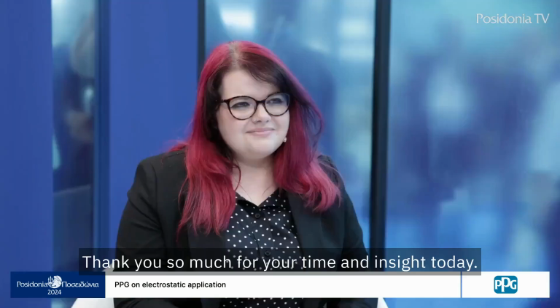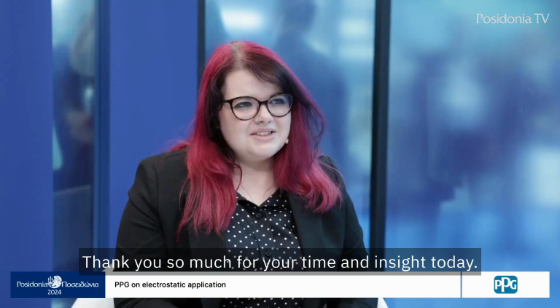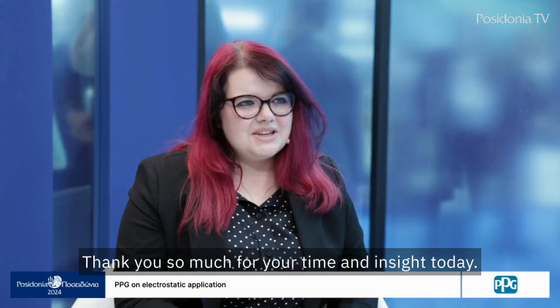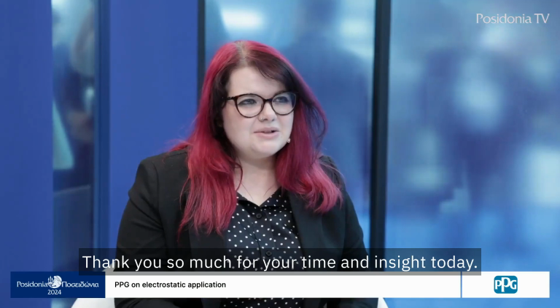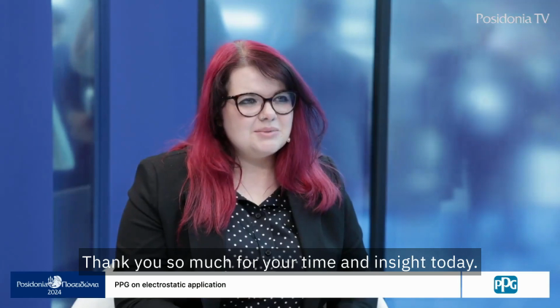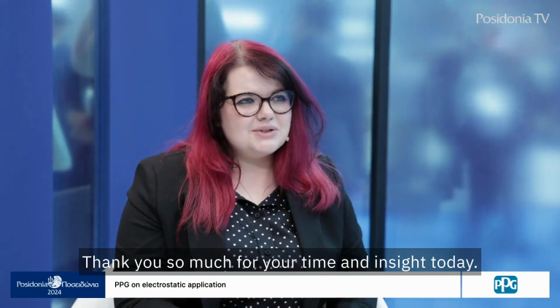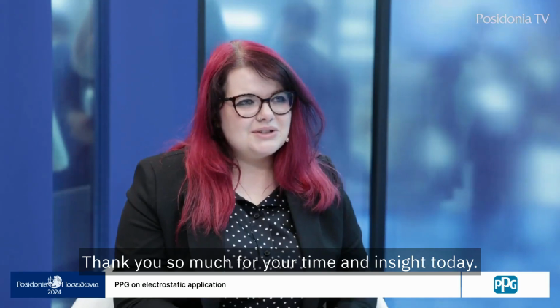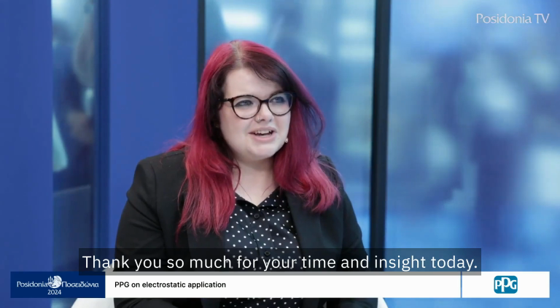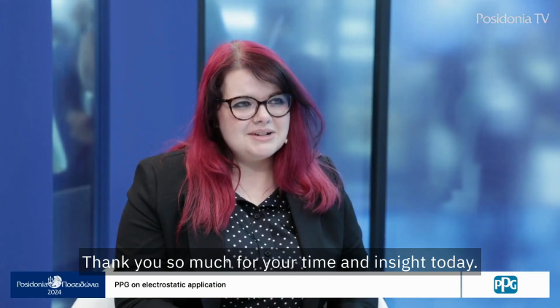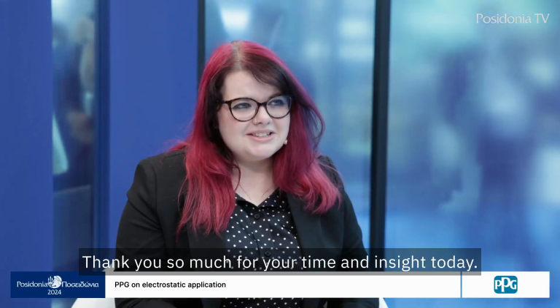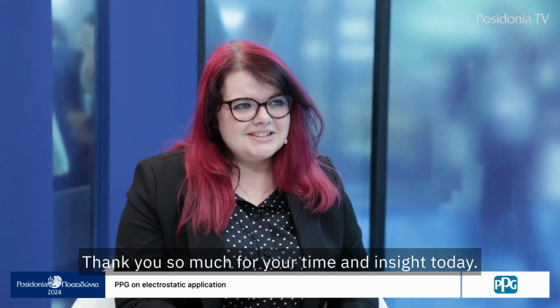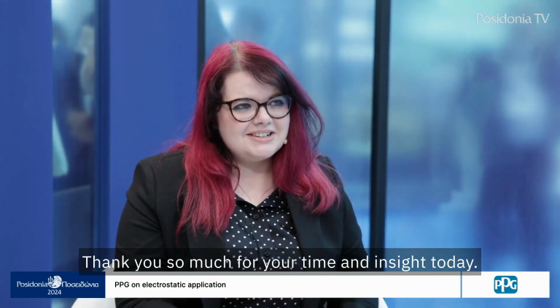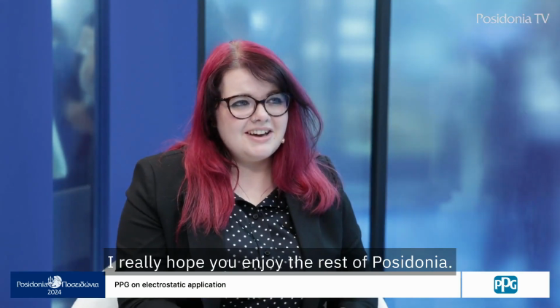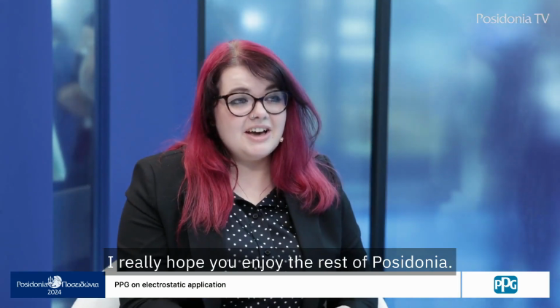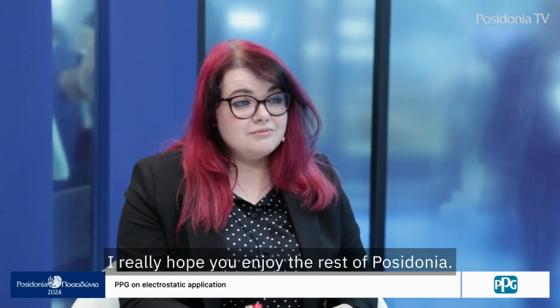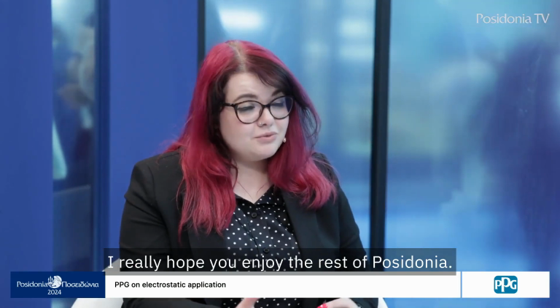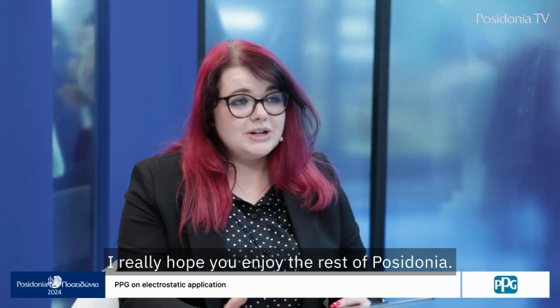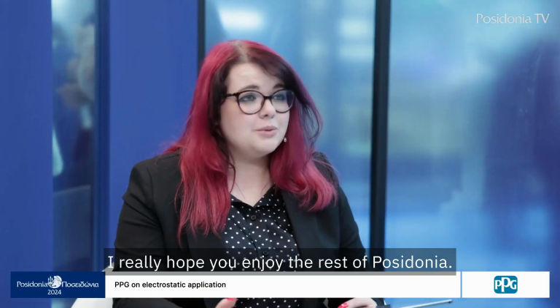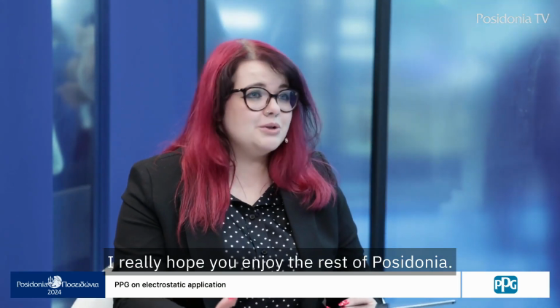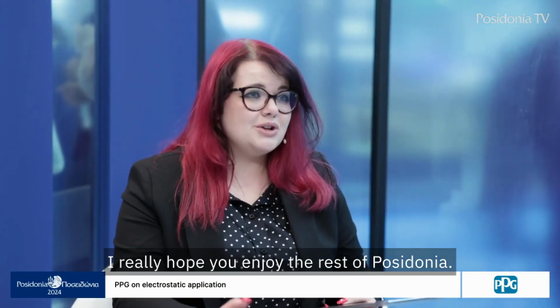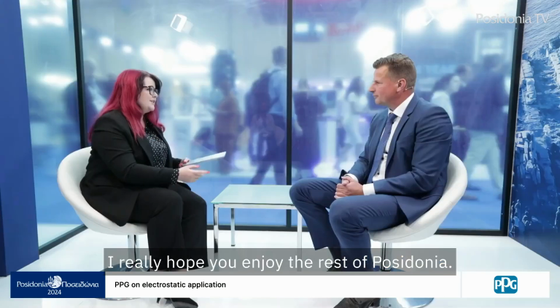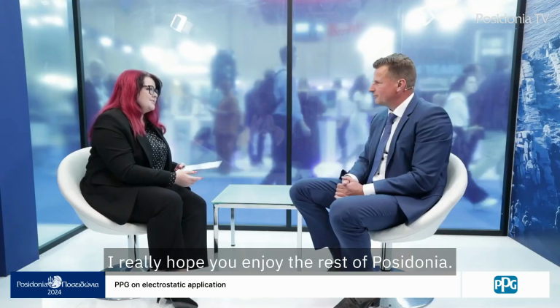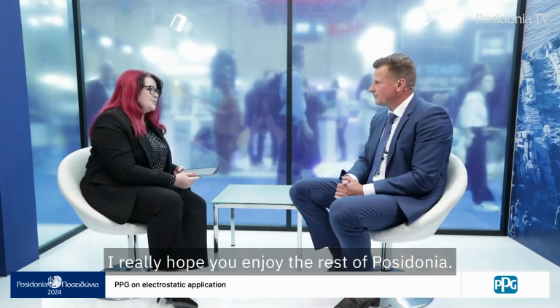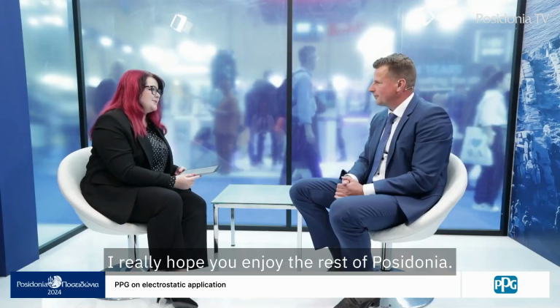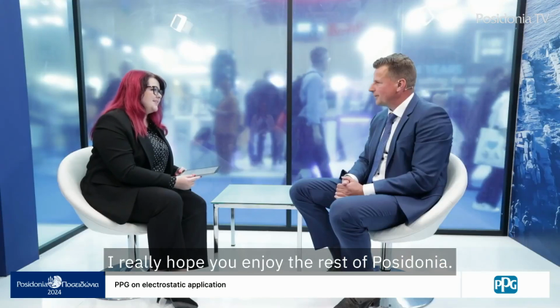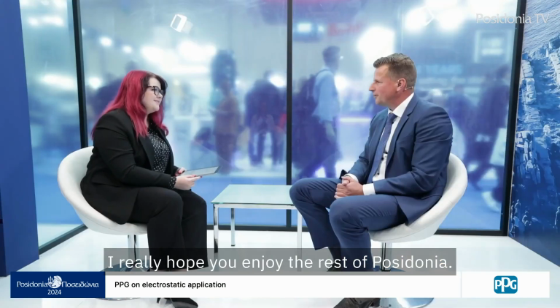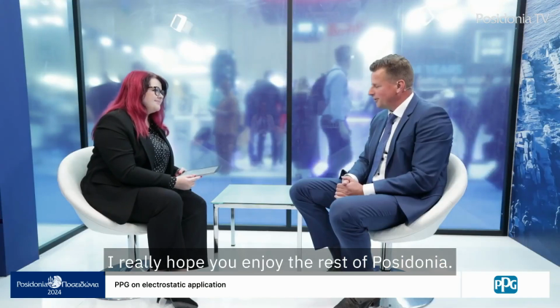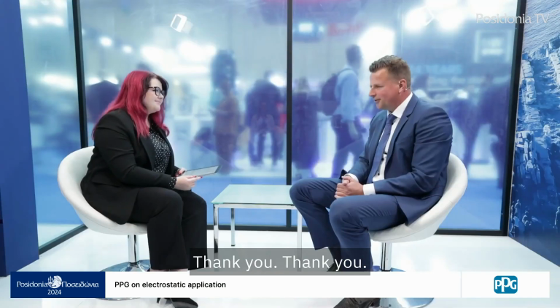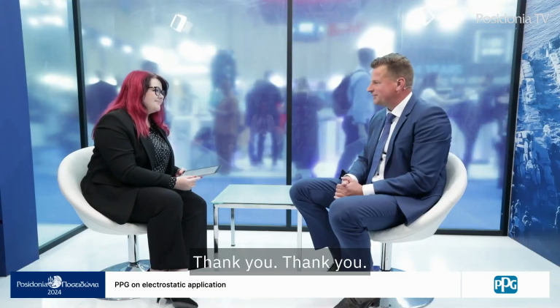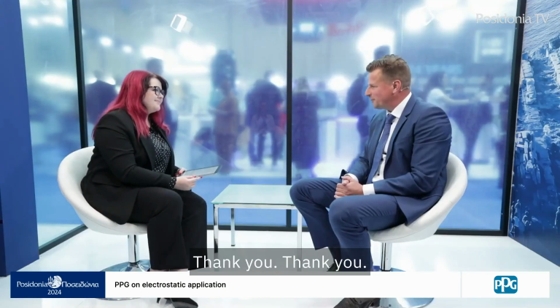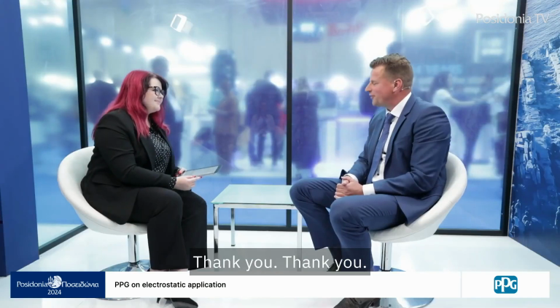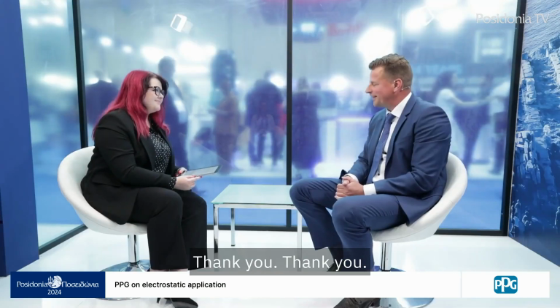Thank you so much for your time and insight today. I really hope you enjoy the rest of Posidonia. Good luck. Same to you. Thank you.